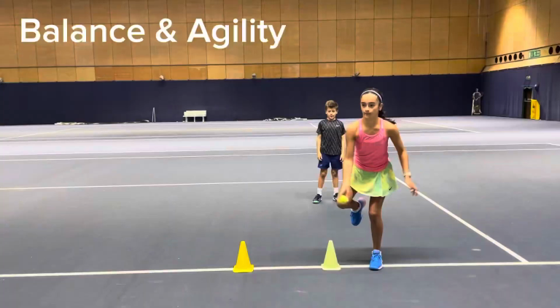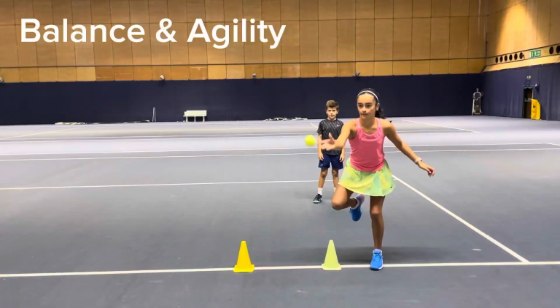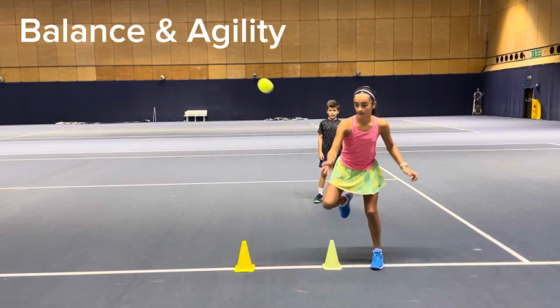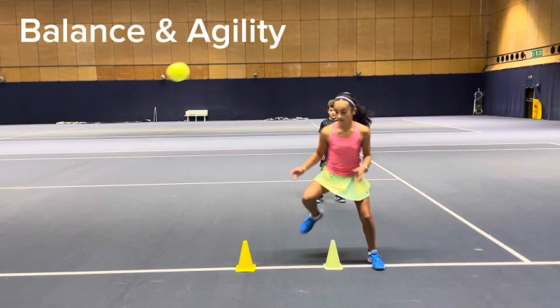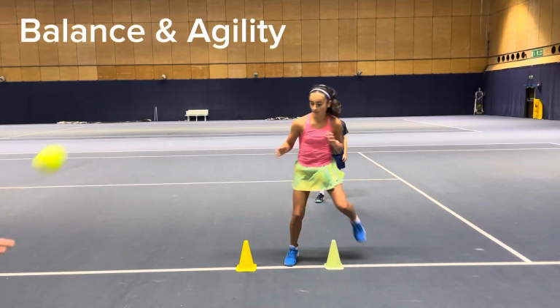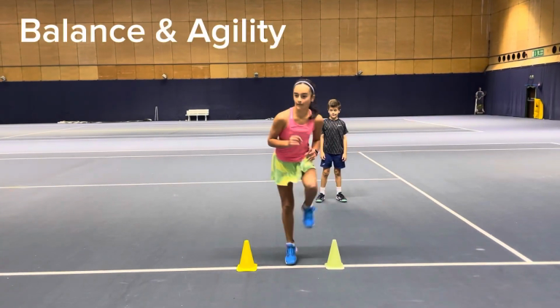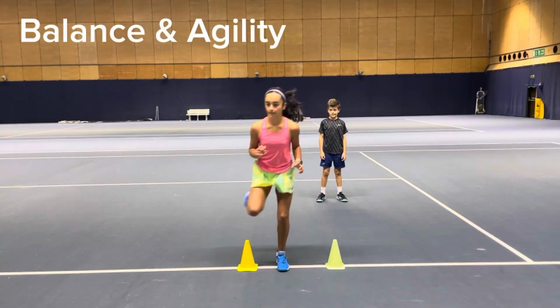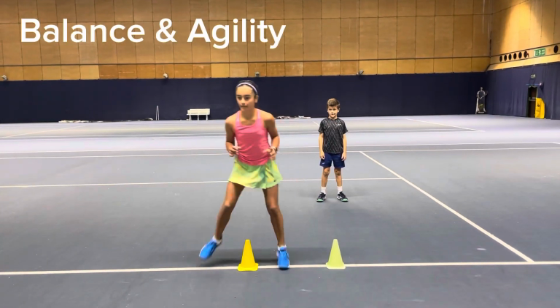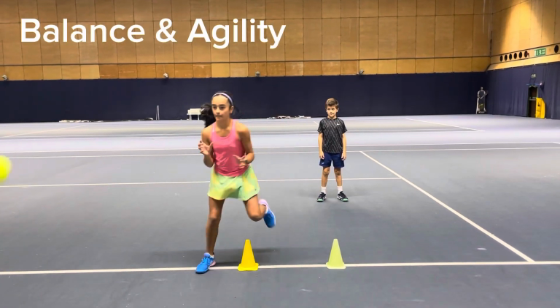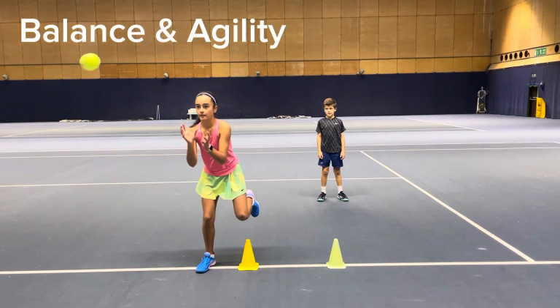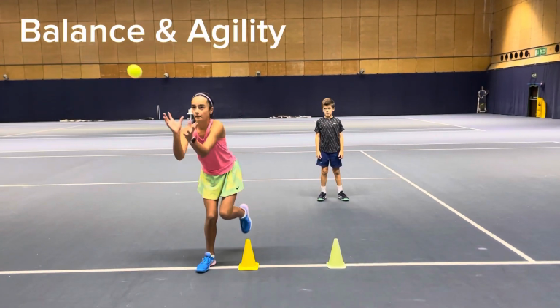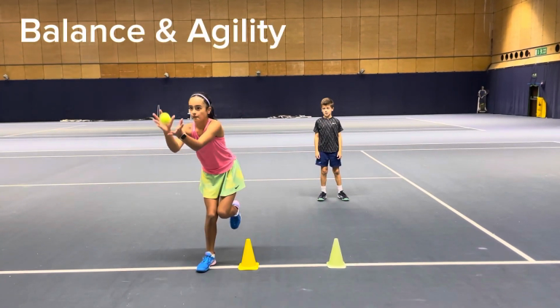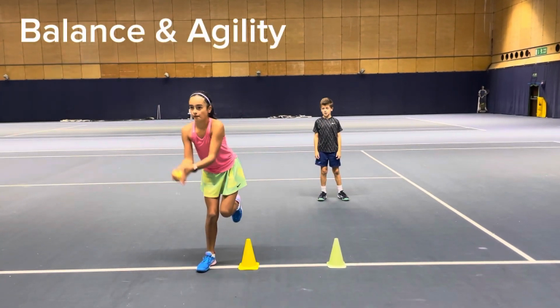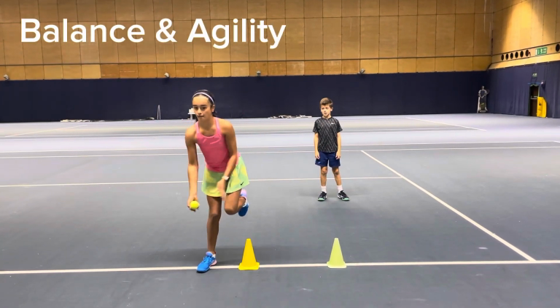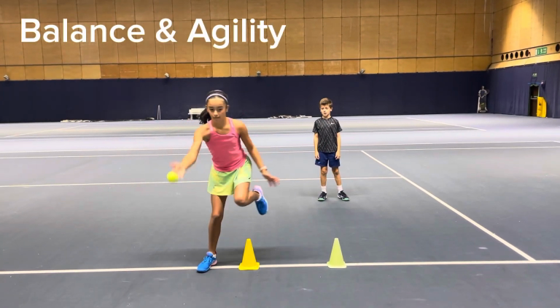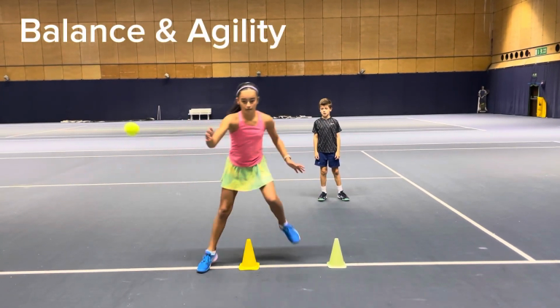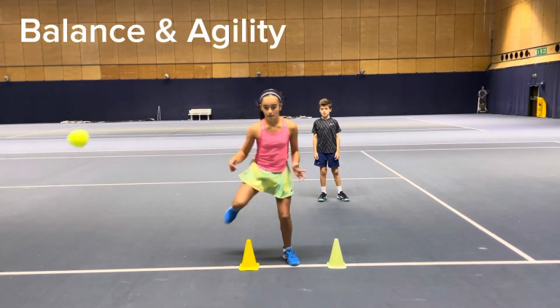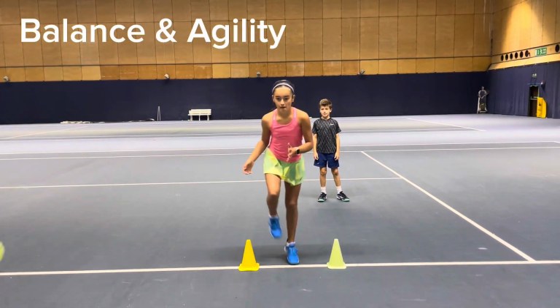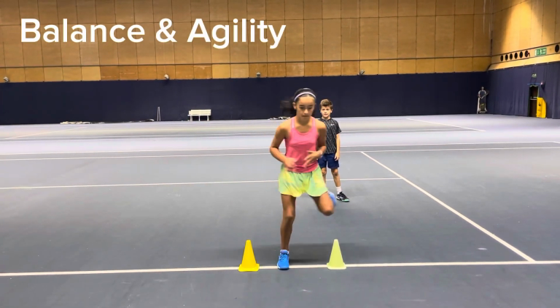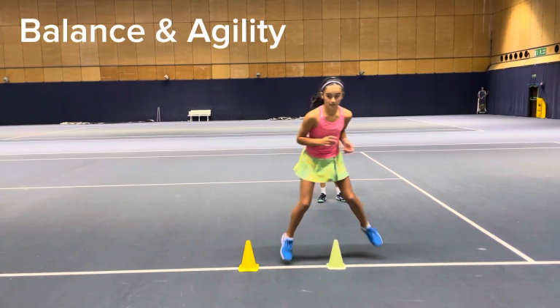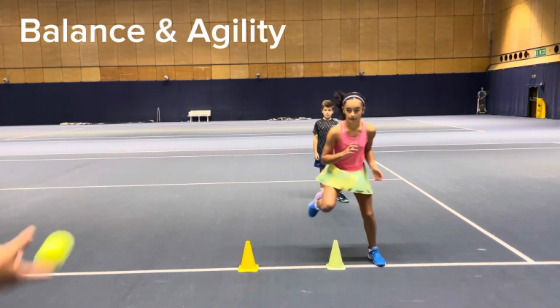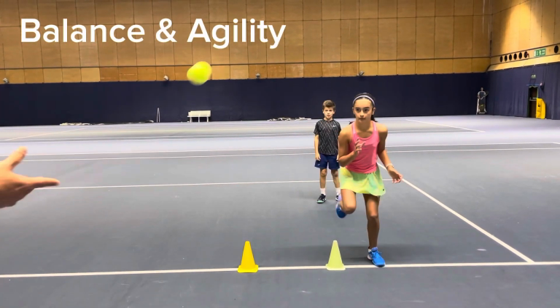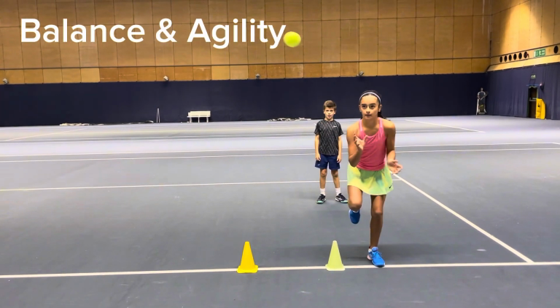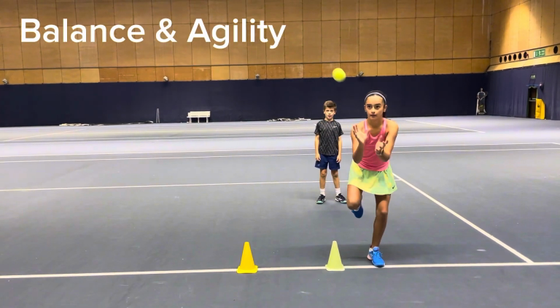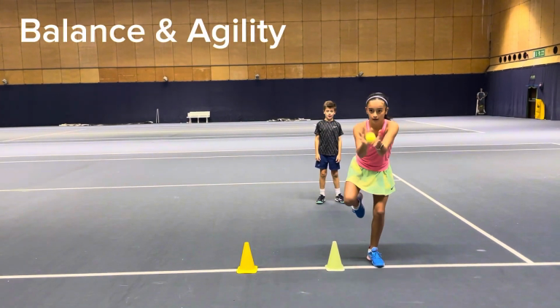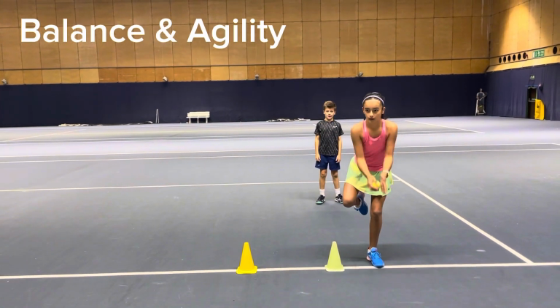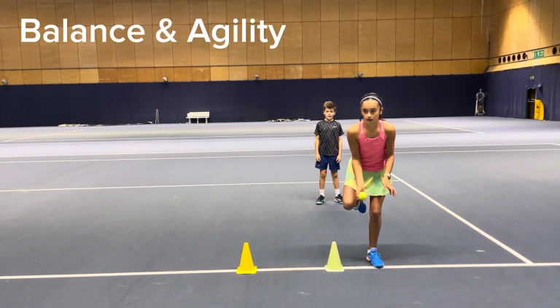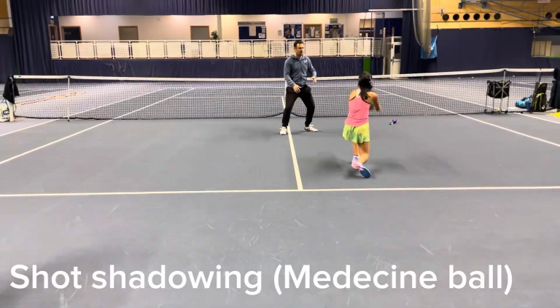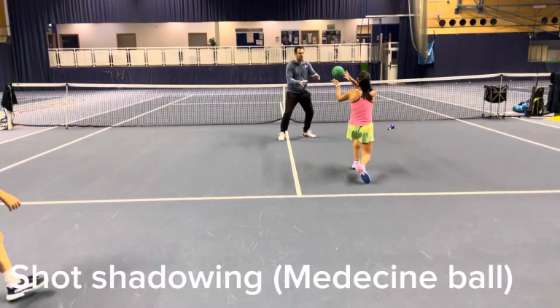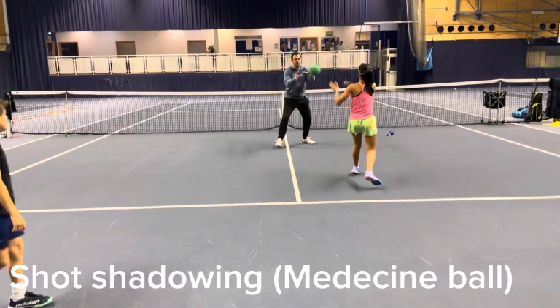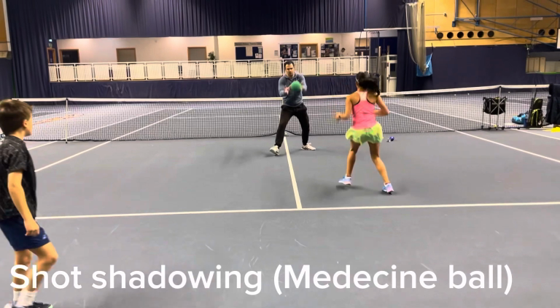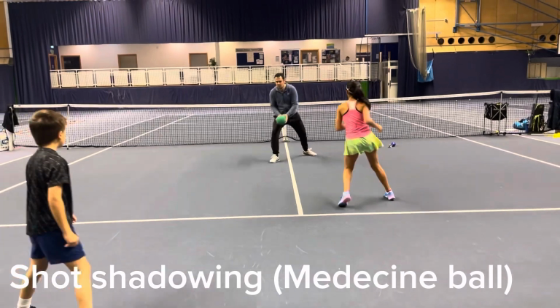Hi, it's Olivia from the OMG Tennis Siblings sharing some great tennis drills for your warm-up.